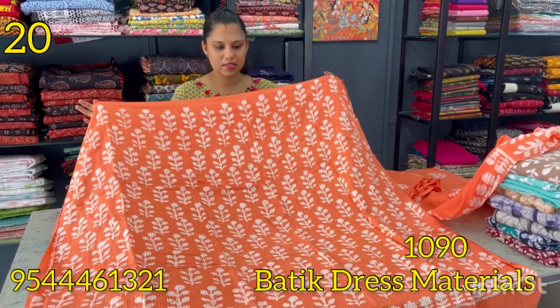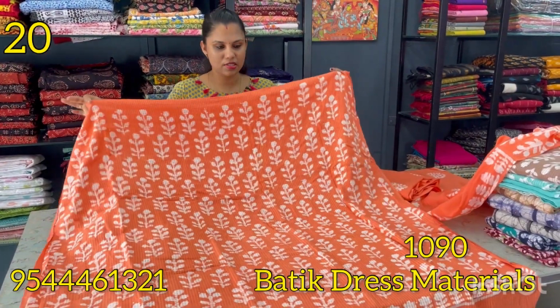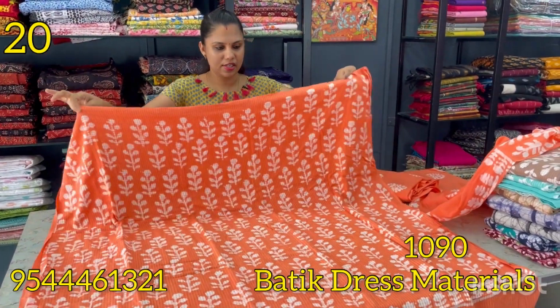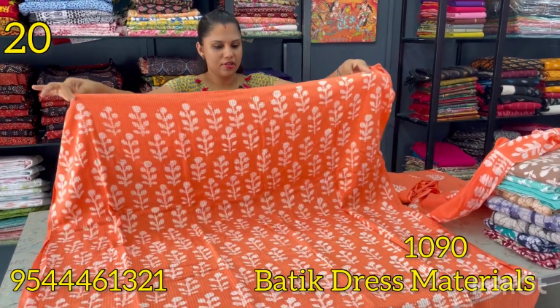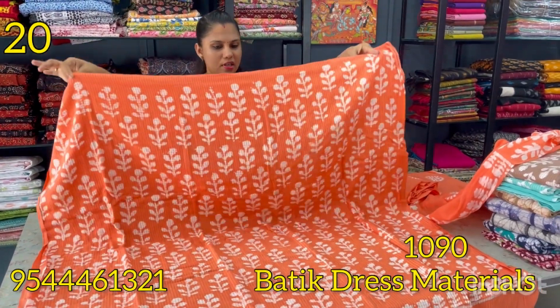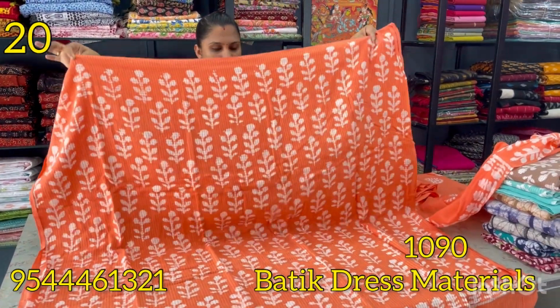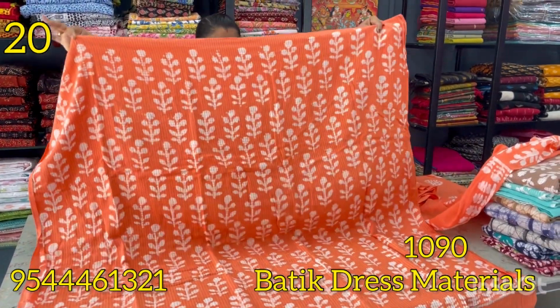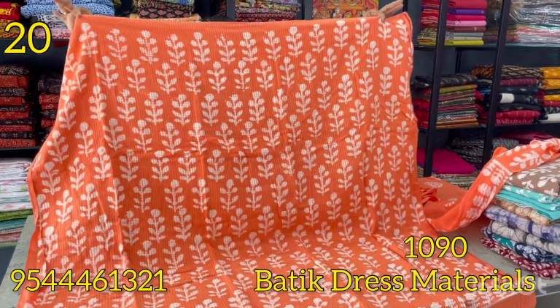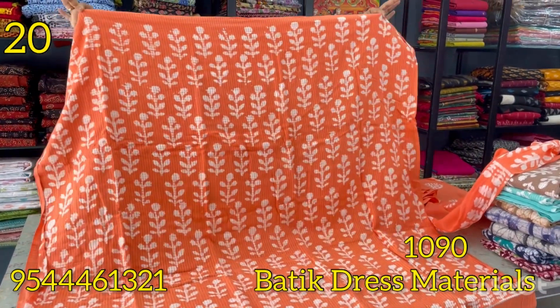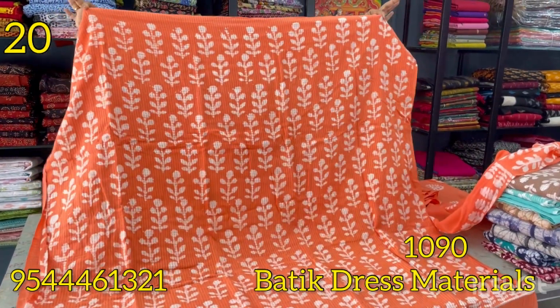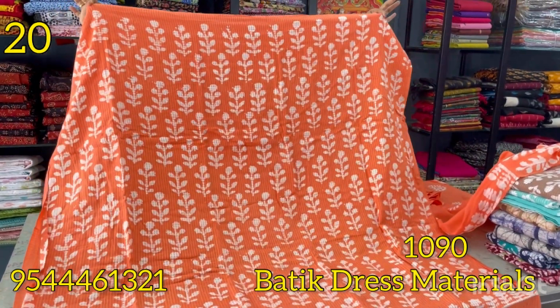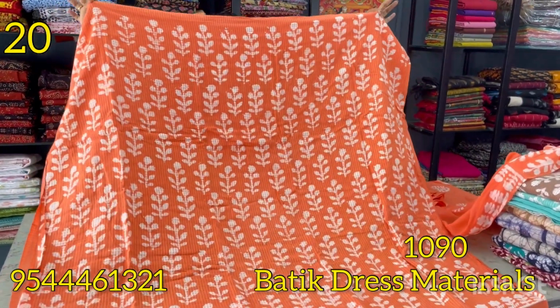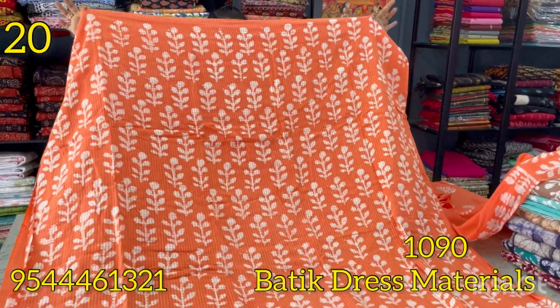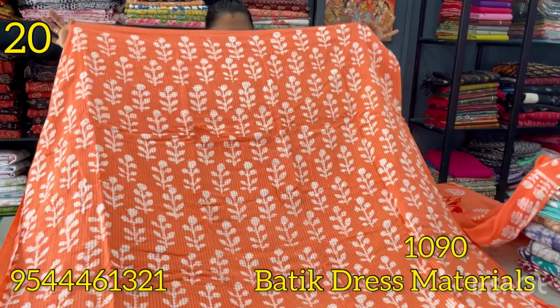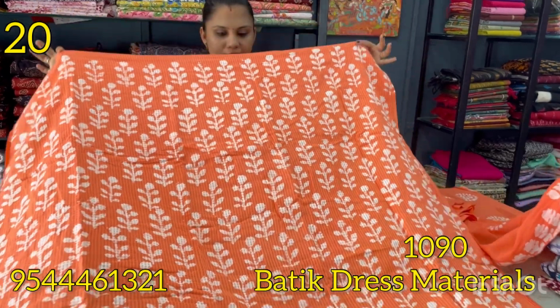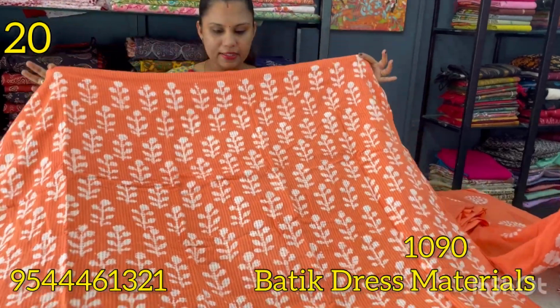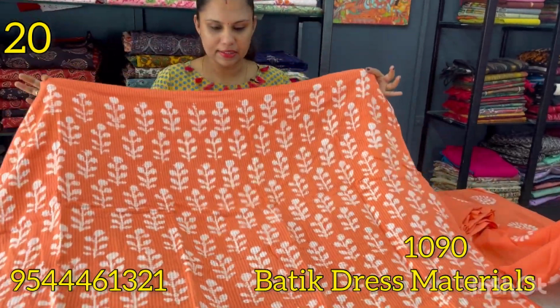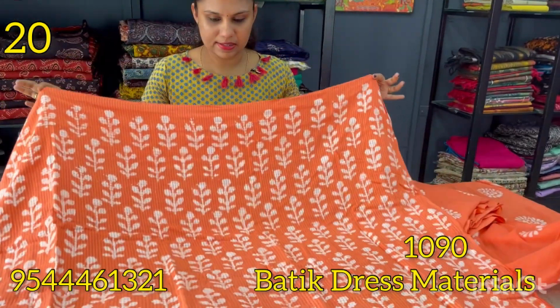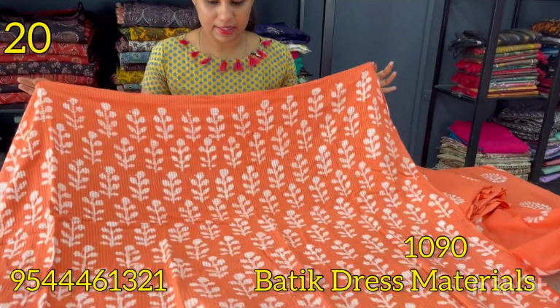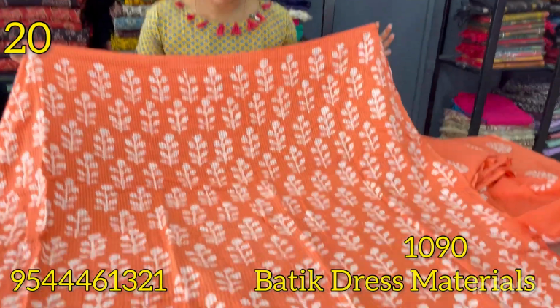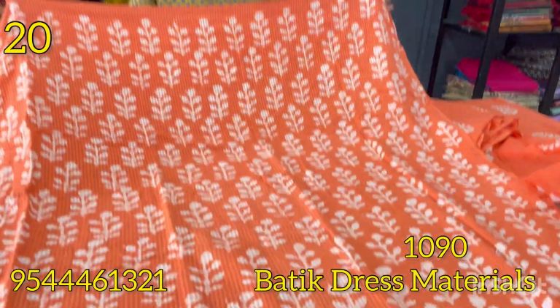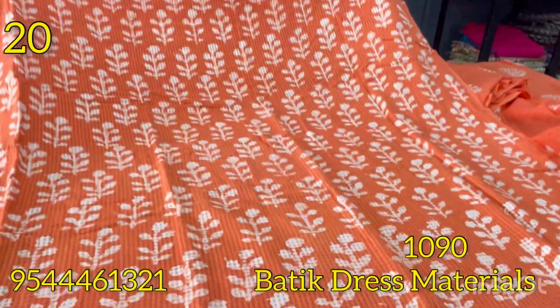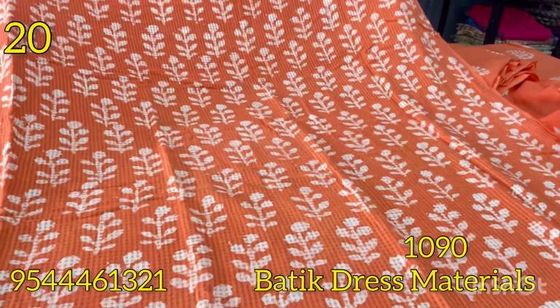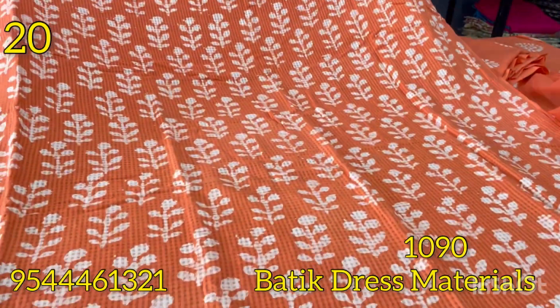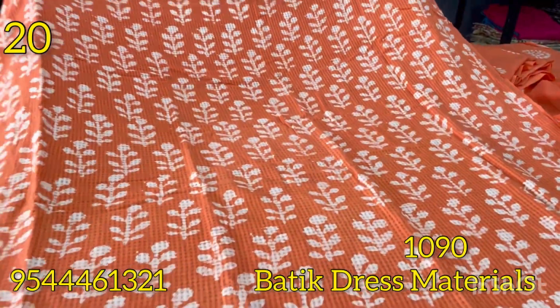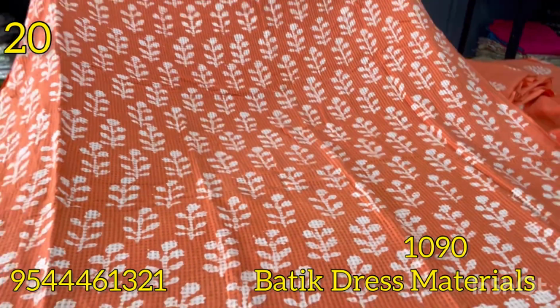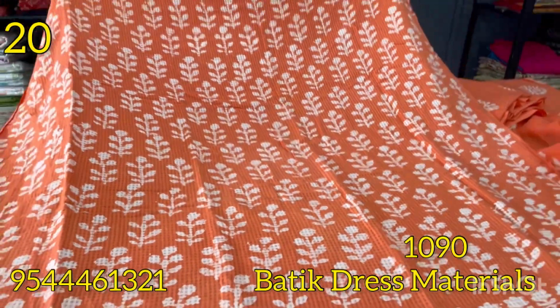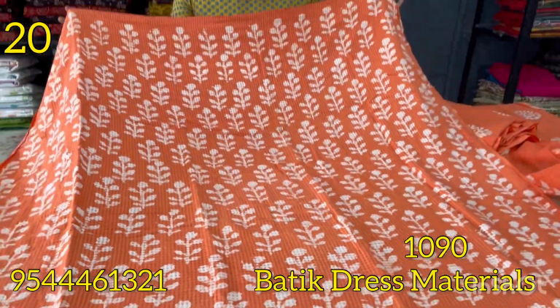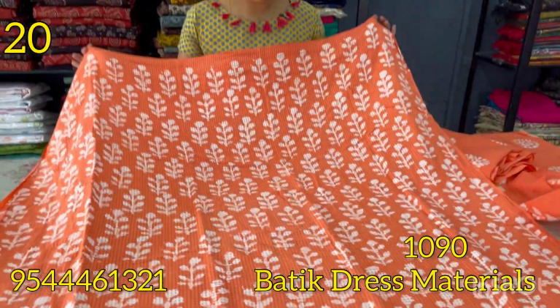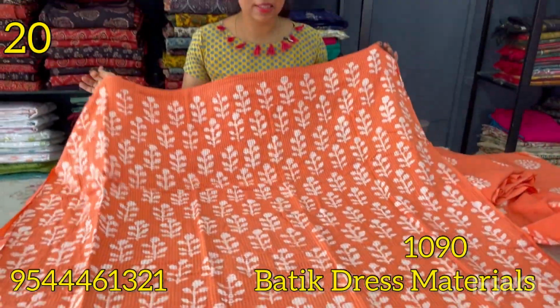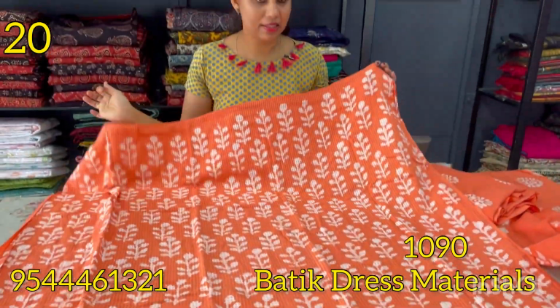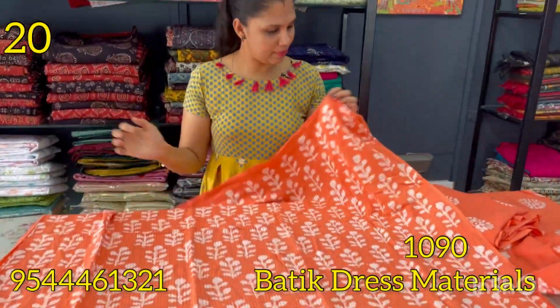The next shade is dark peach color — a white color with a batik print in a leafy pattern, with black print on the back portion.